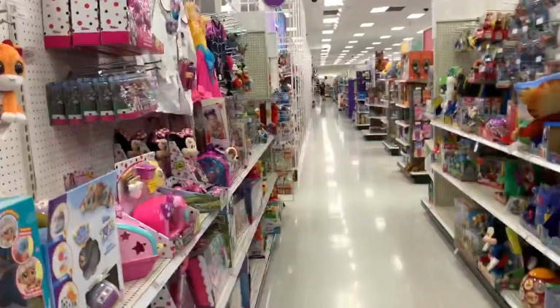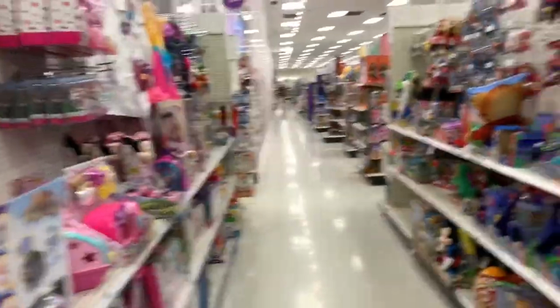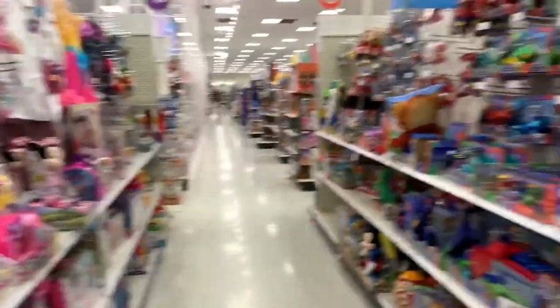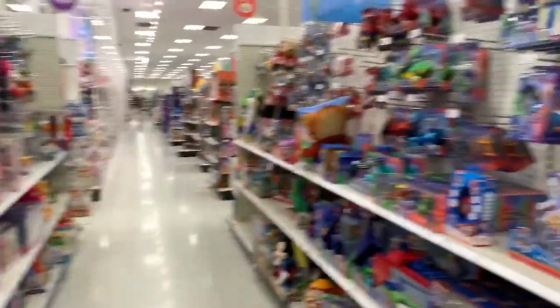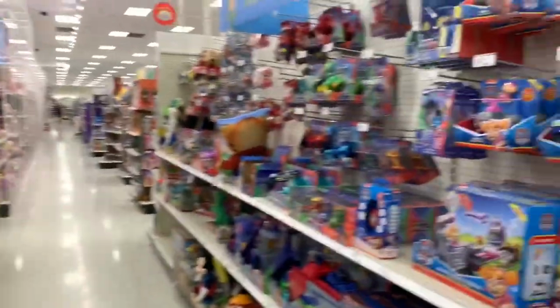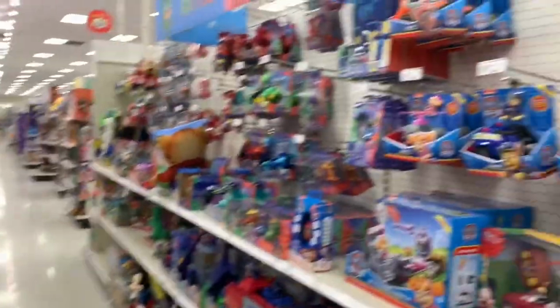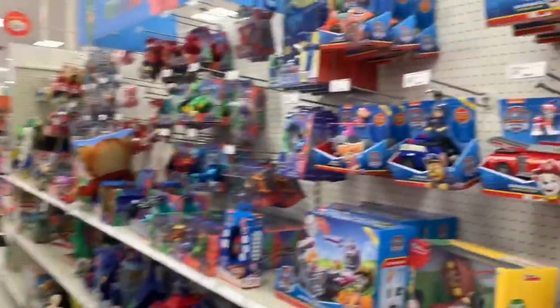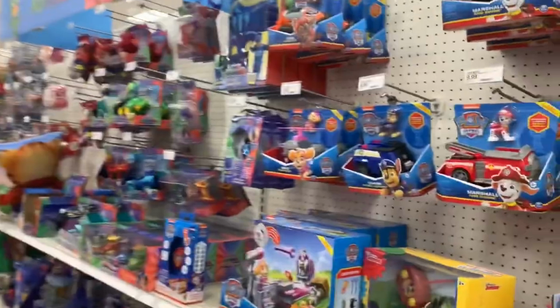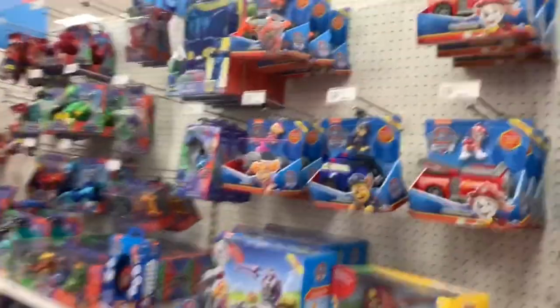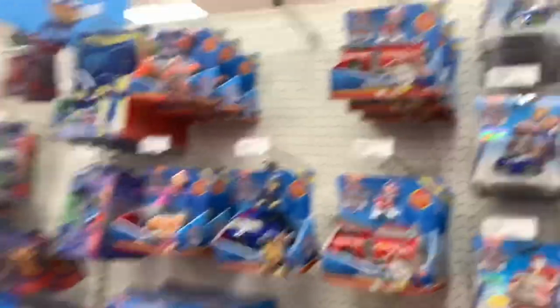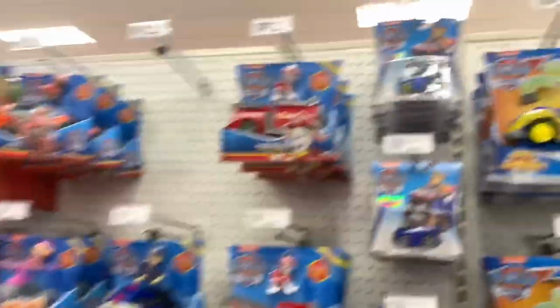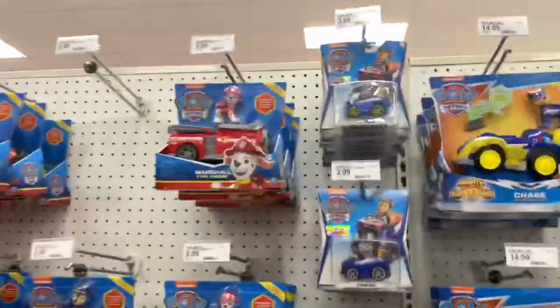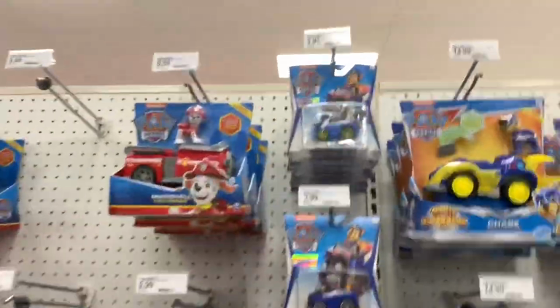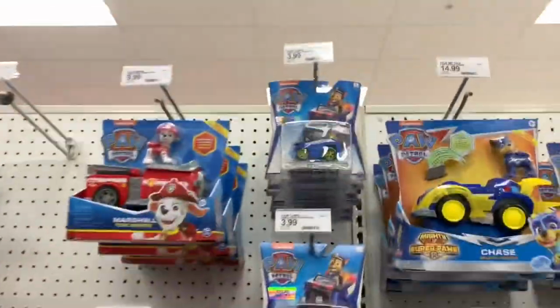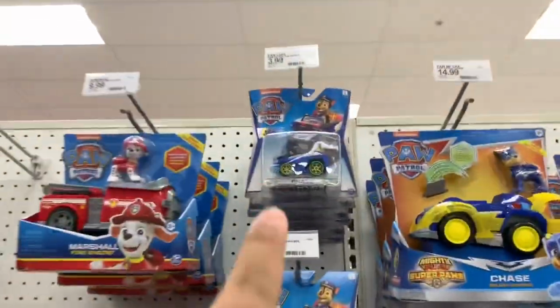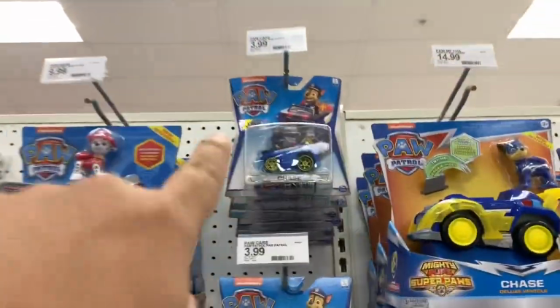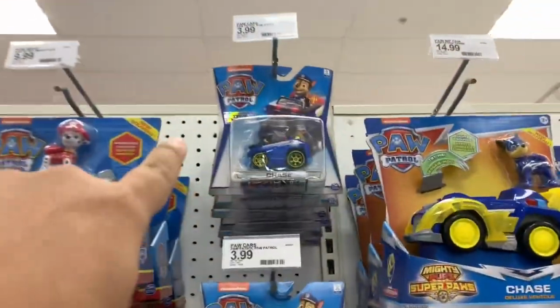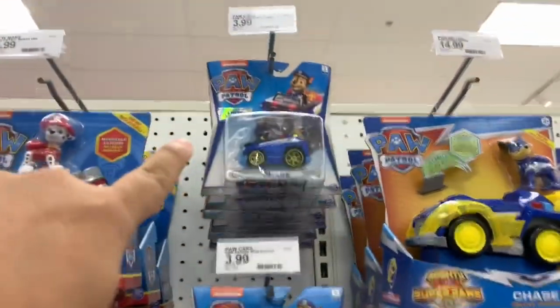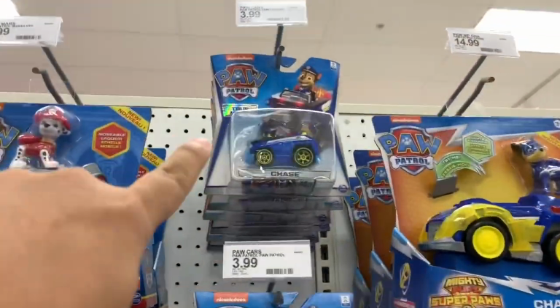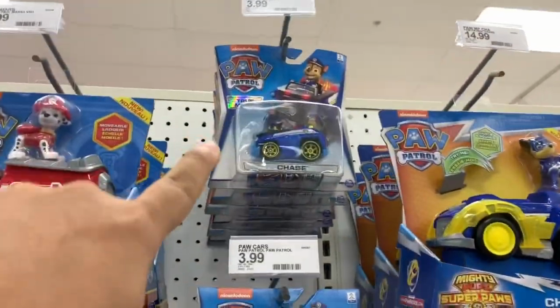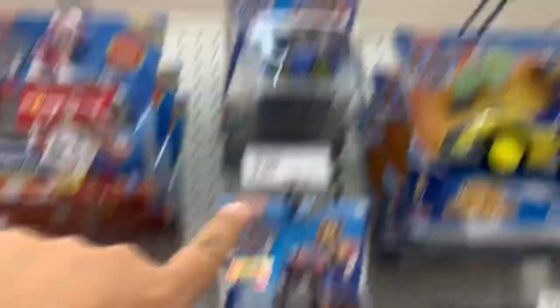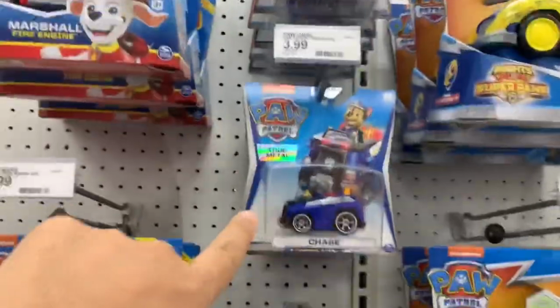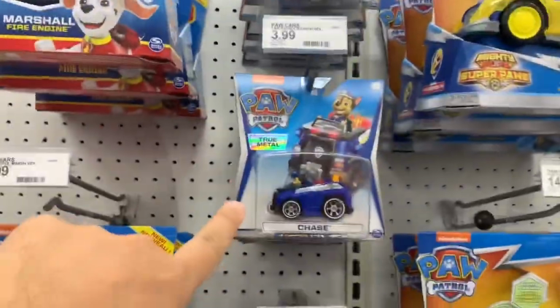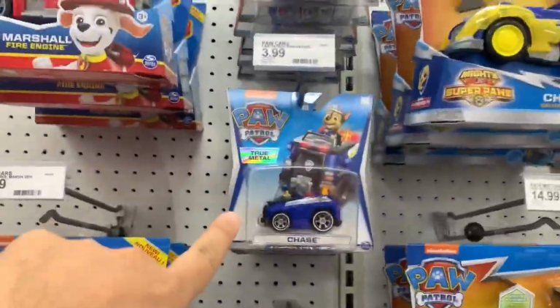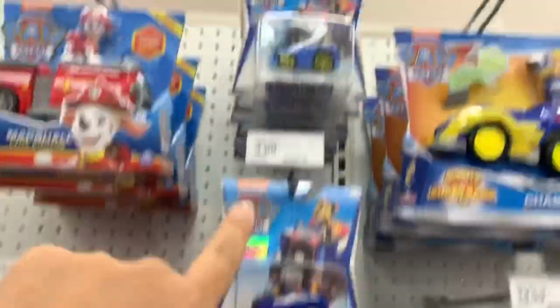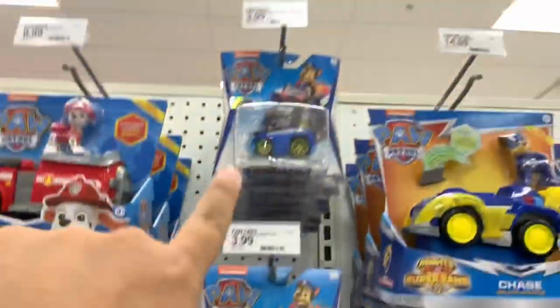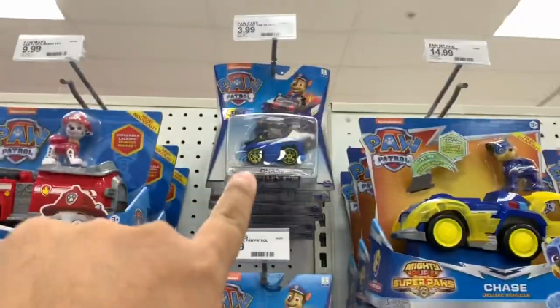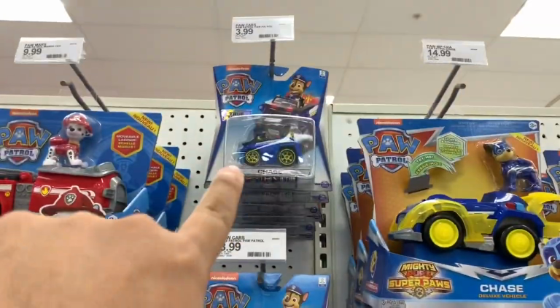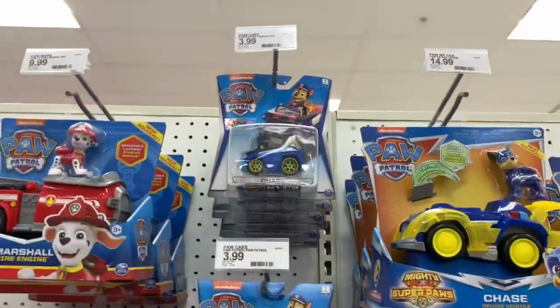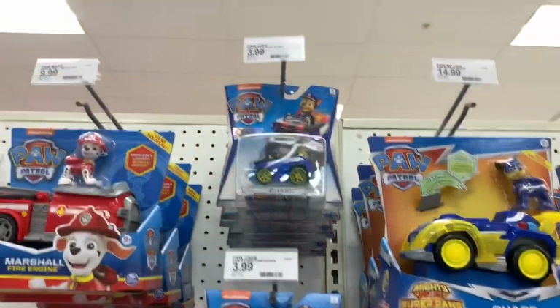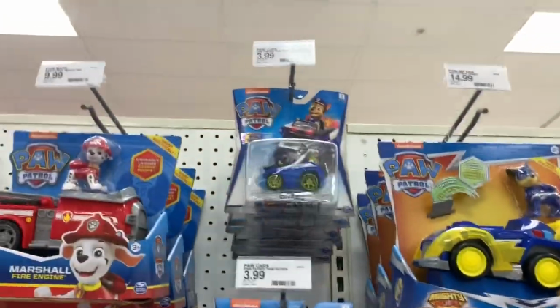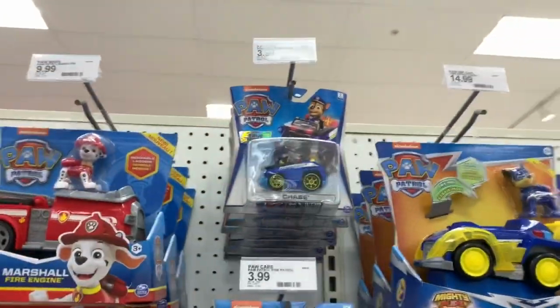I'm at Target and I see that the Chase car with the yellow wheels is still there.